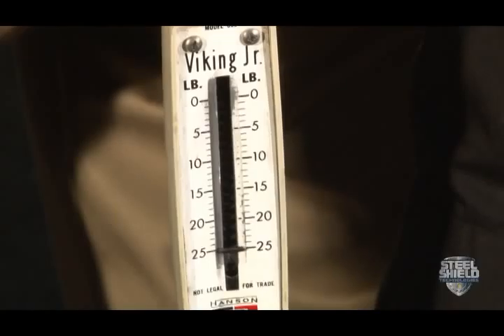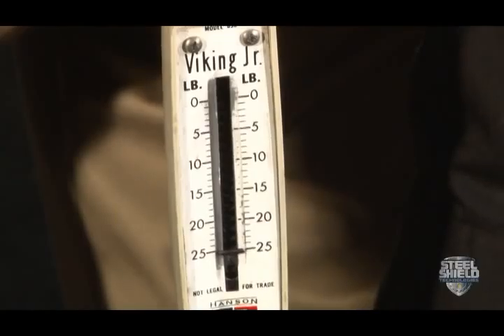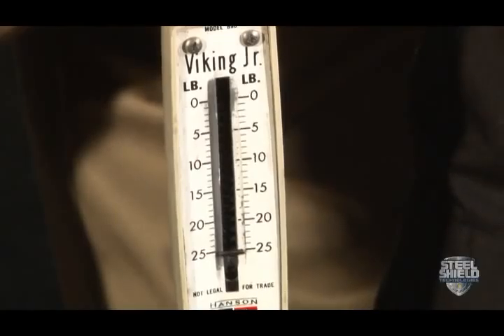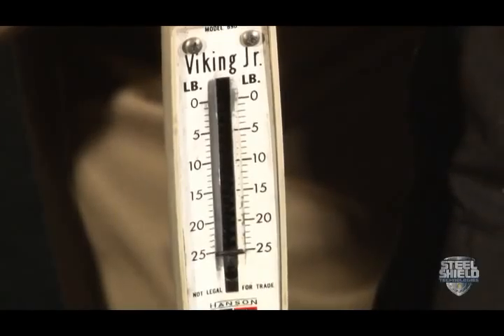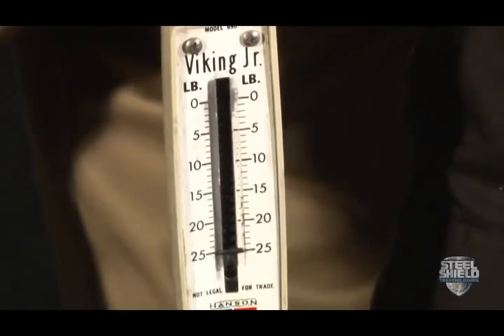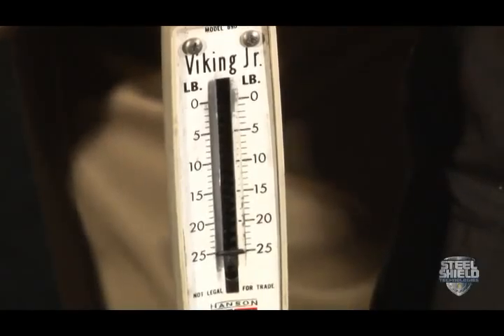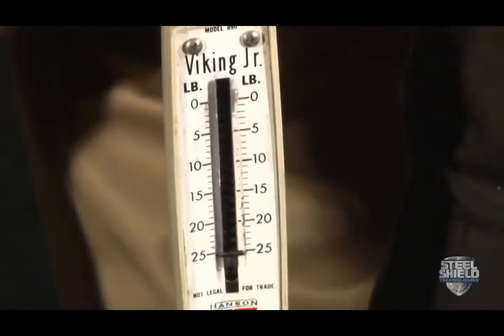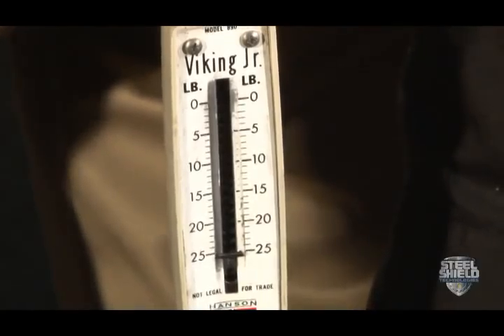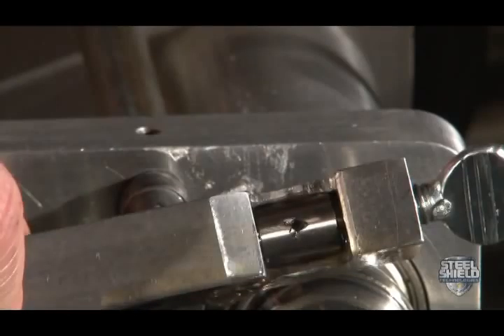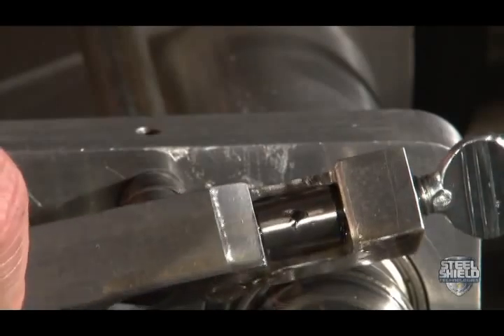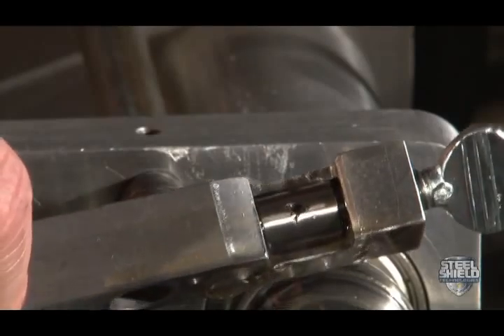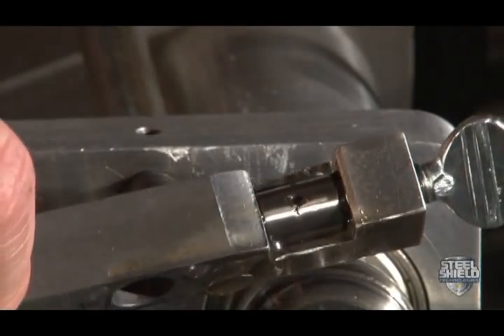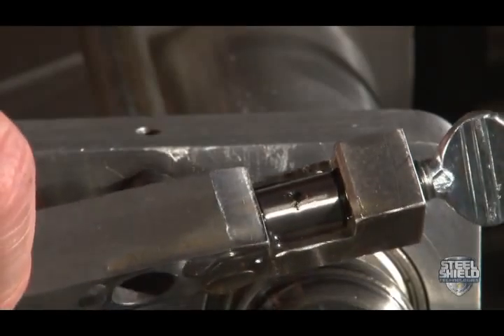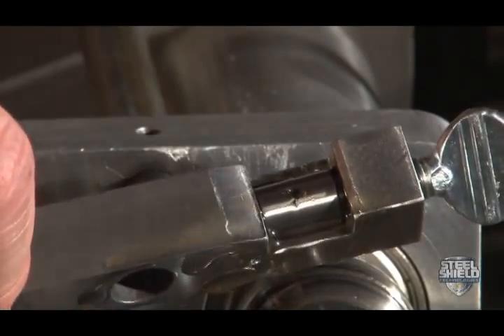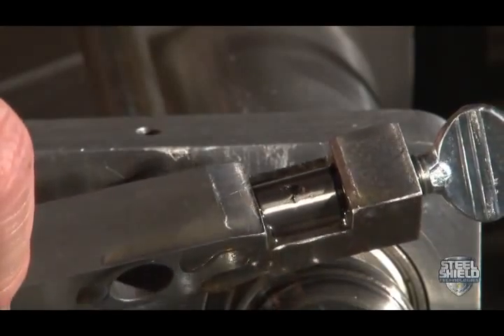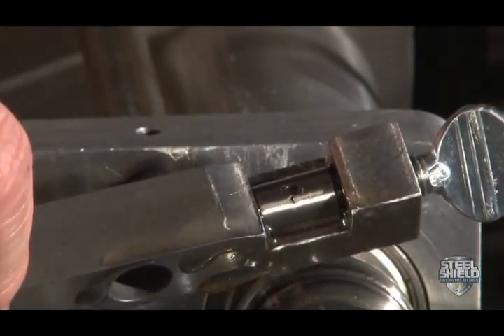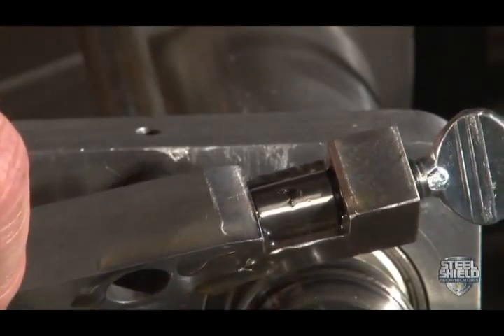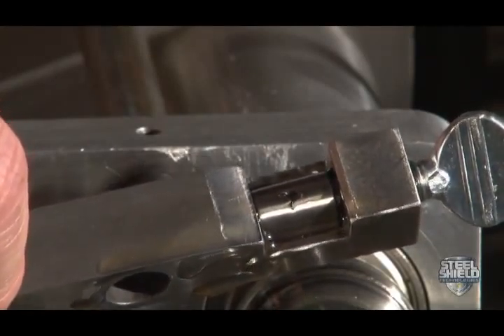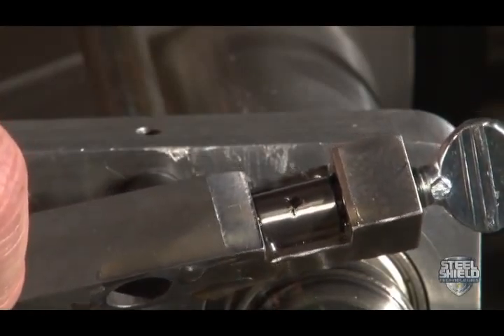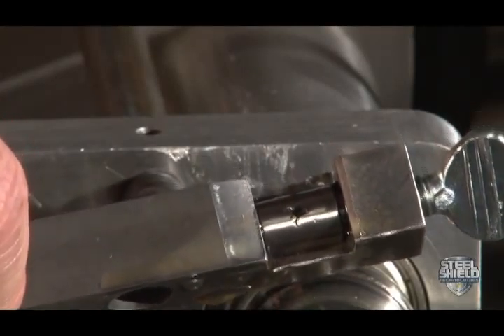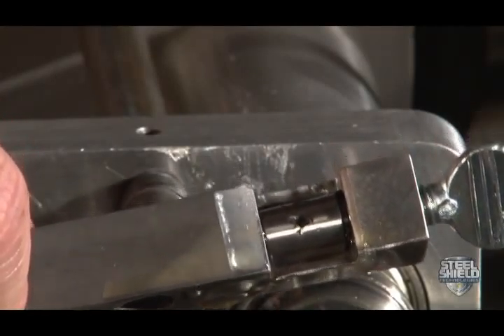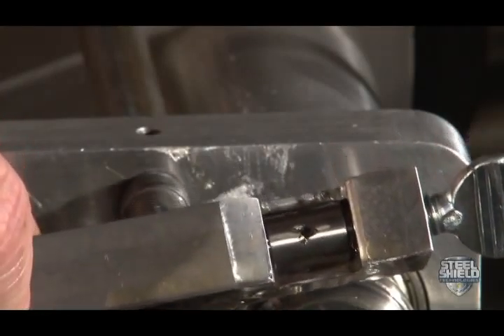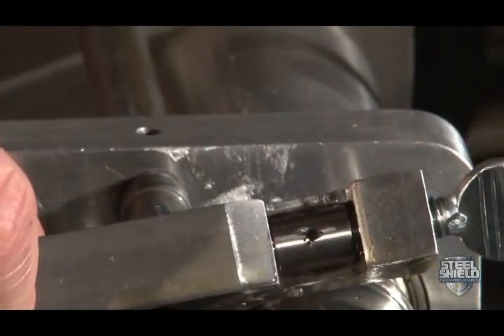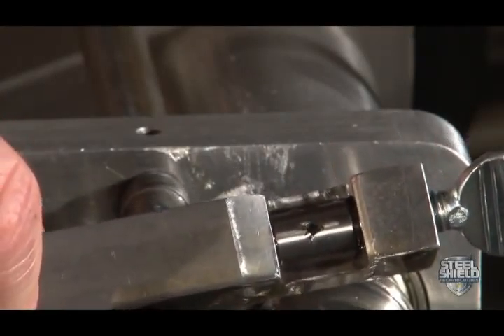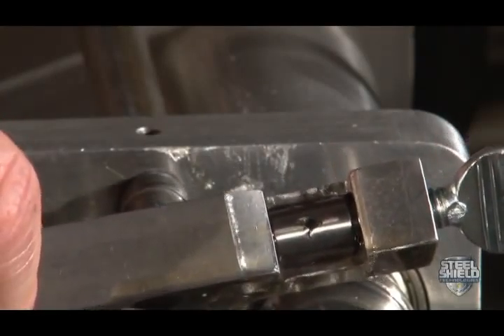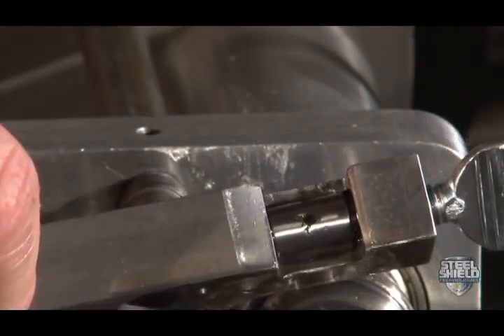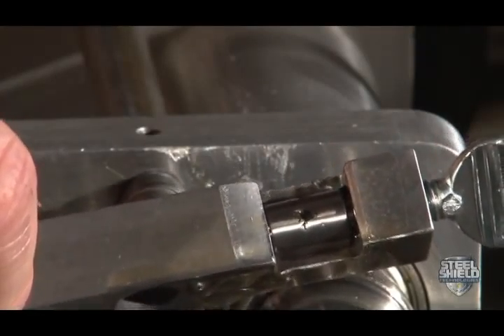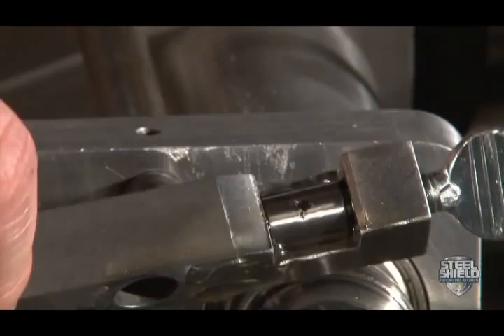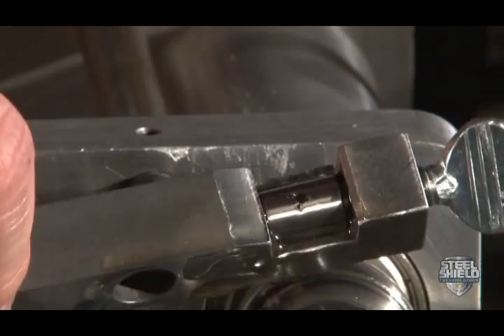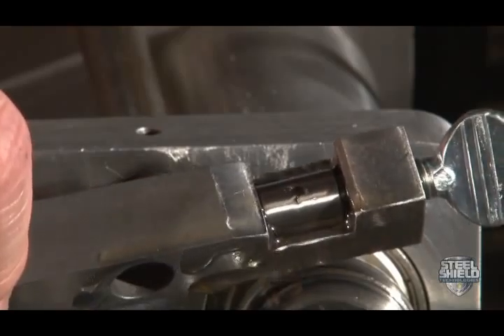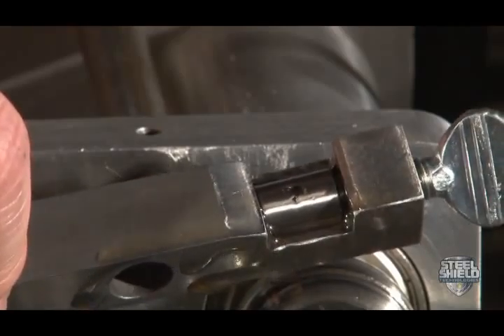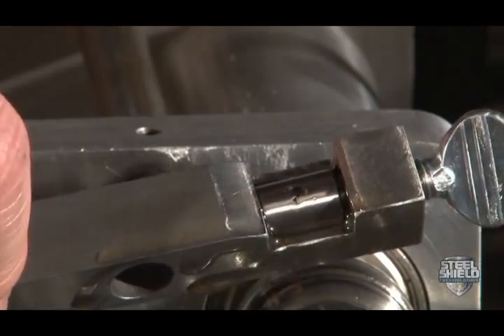Note how polished the score mark is now, which indicates less friction on the metal surfaces.